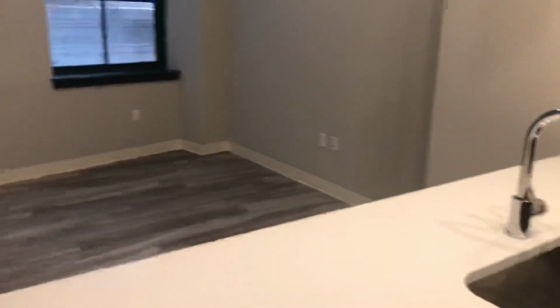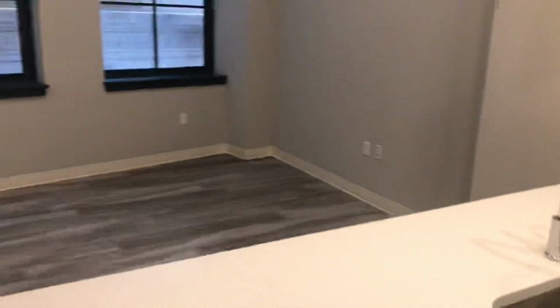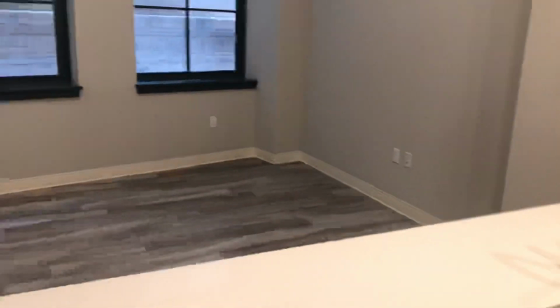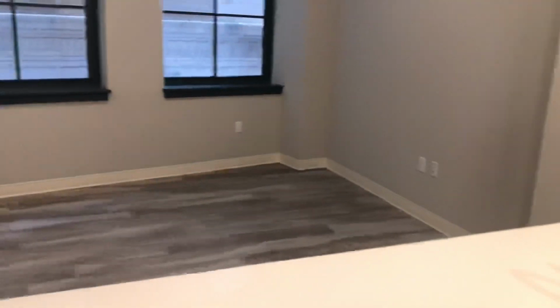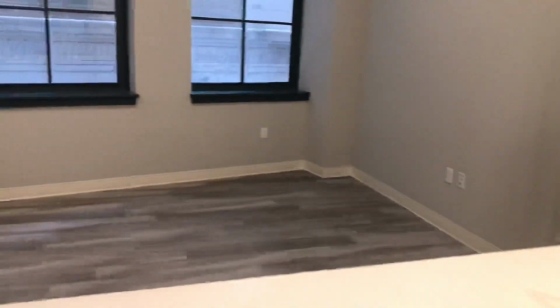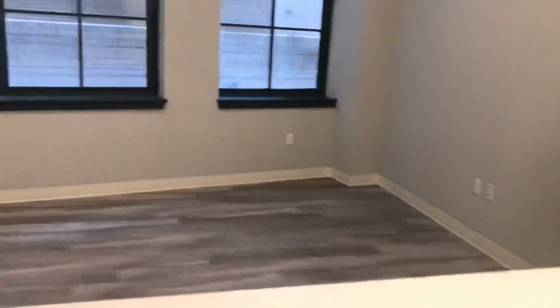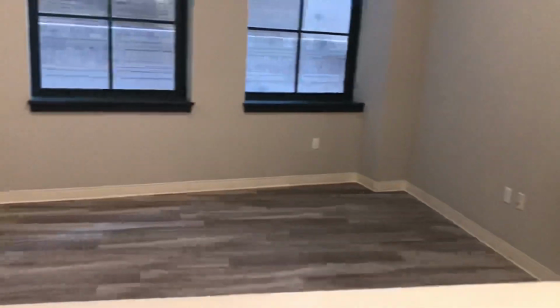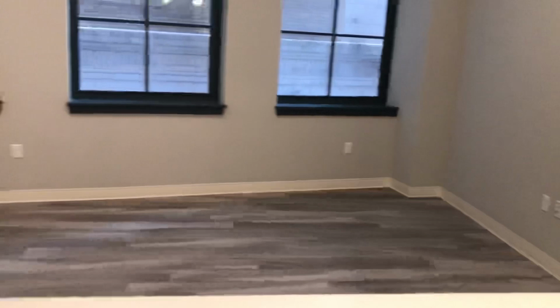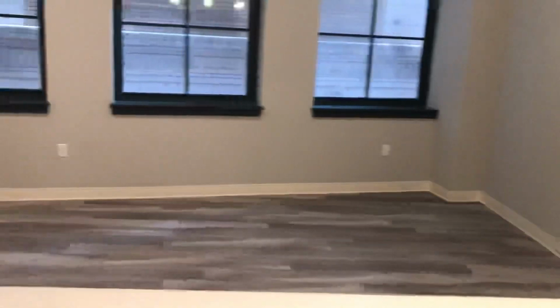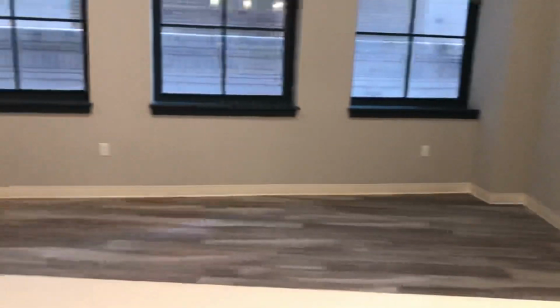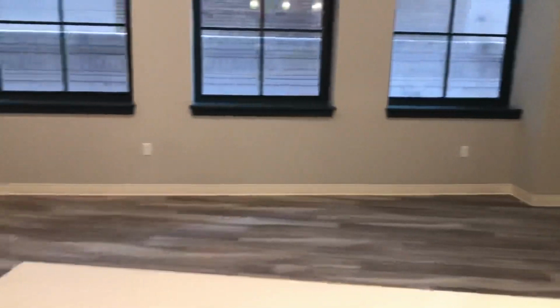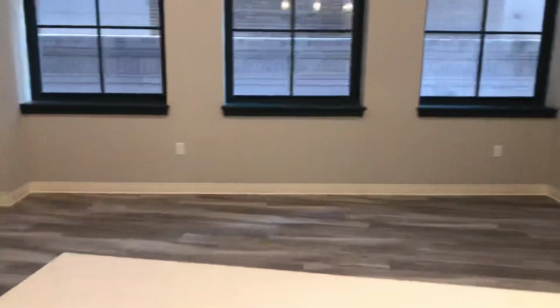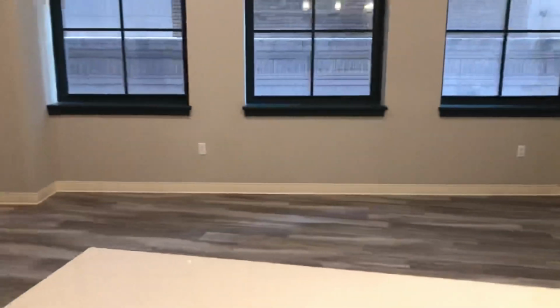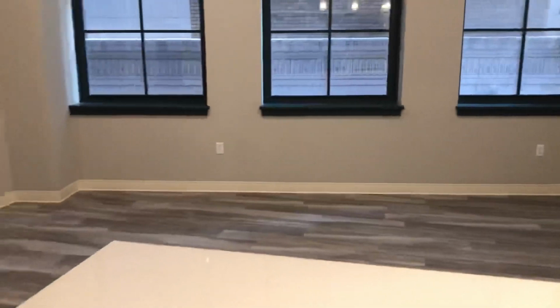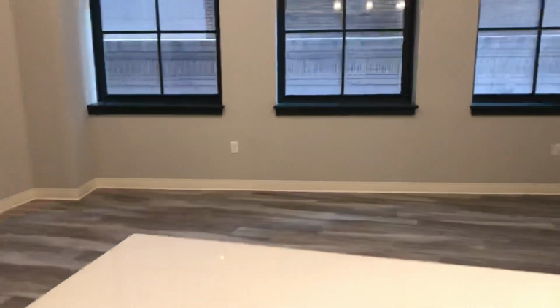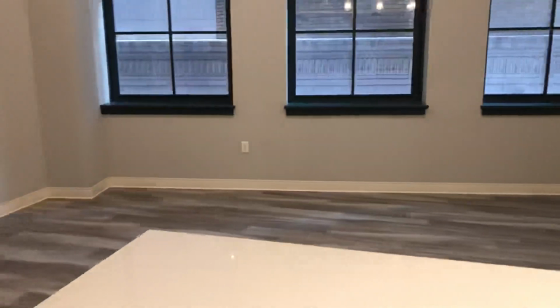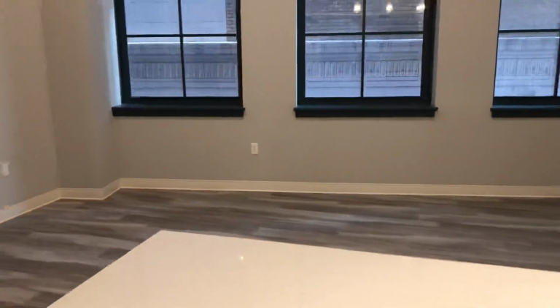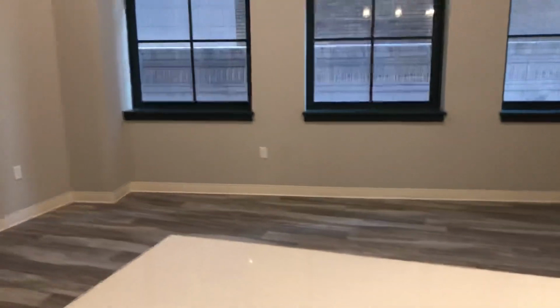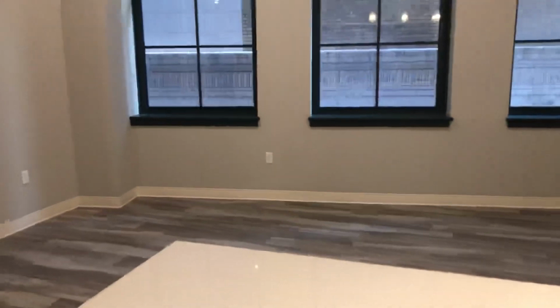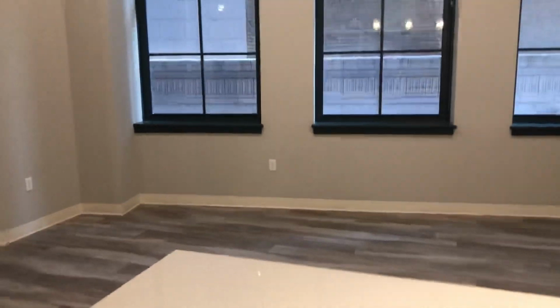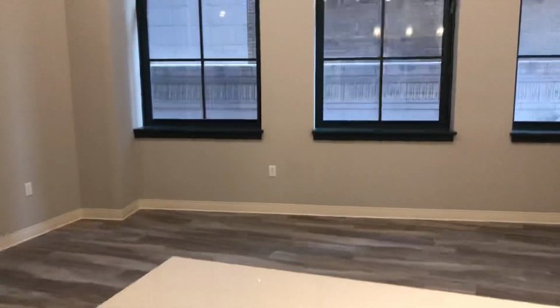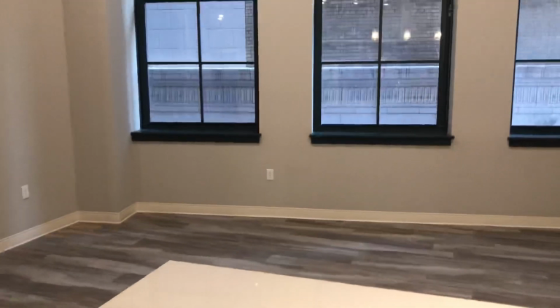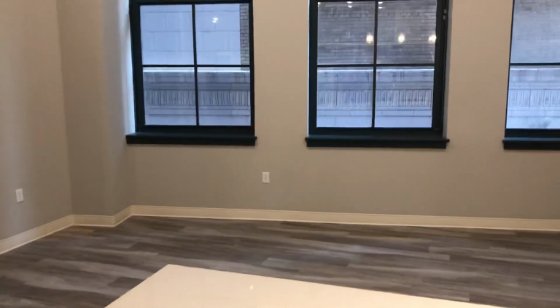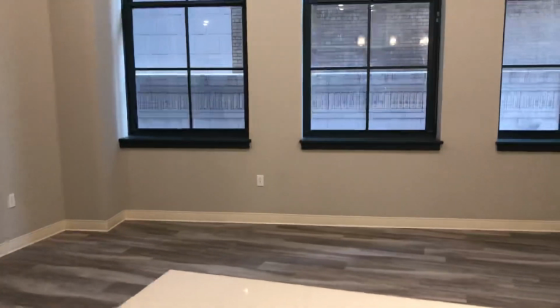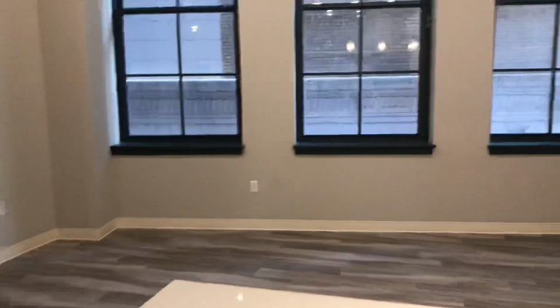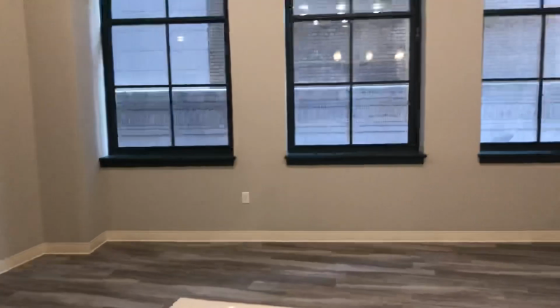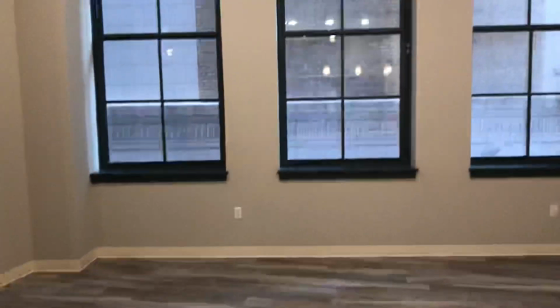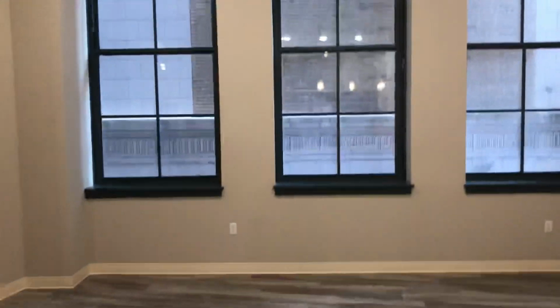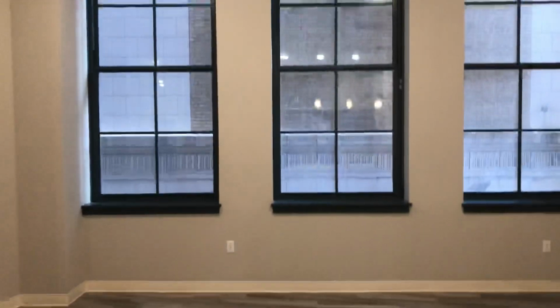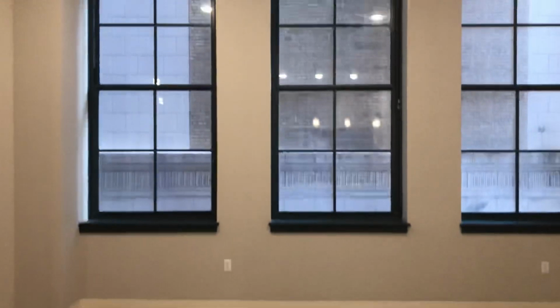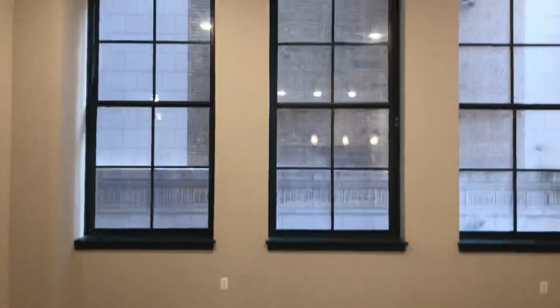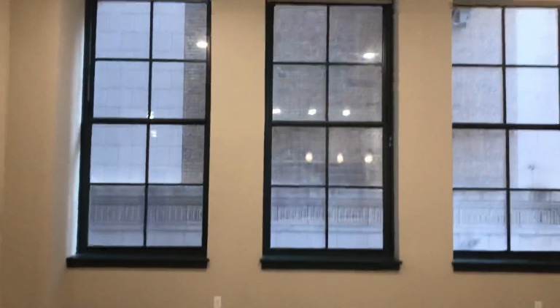And it does open to a large living room with great feature windows.